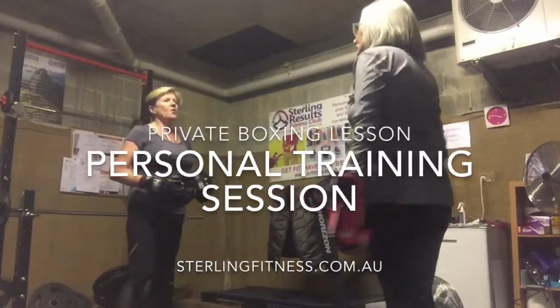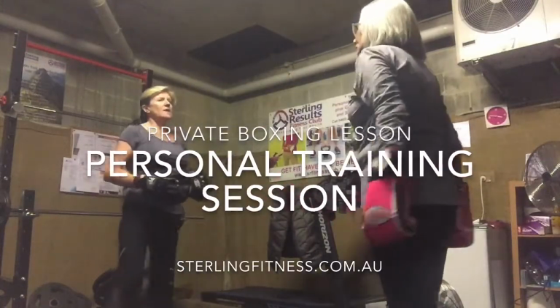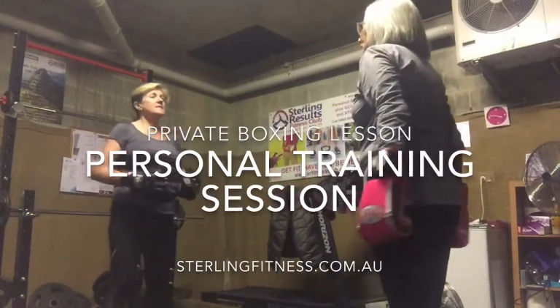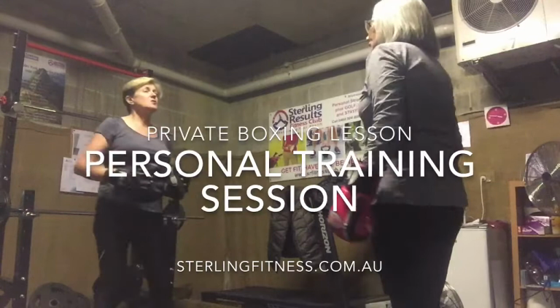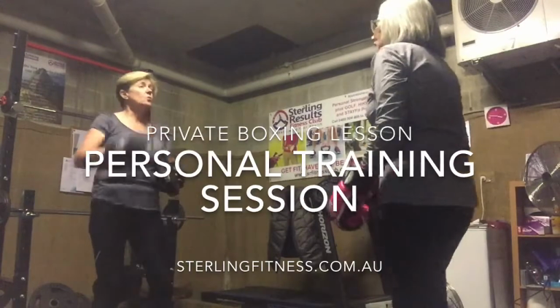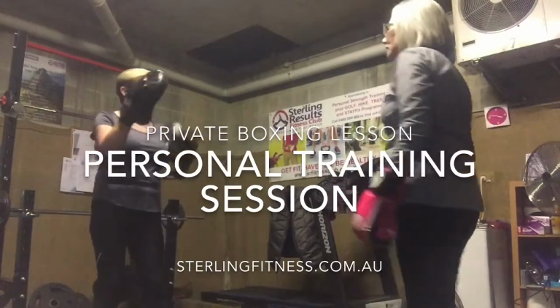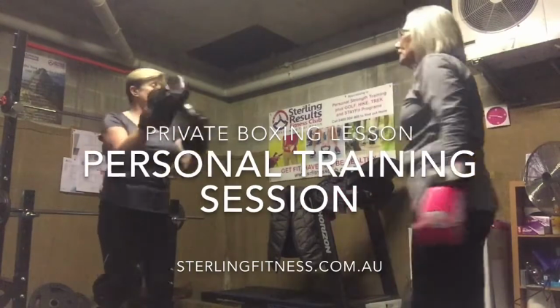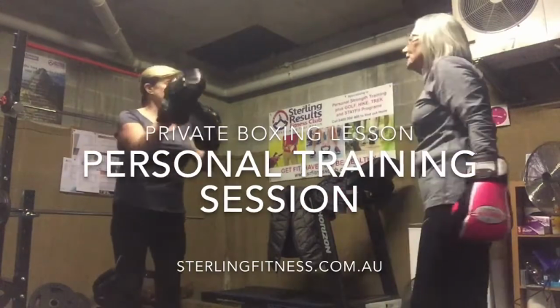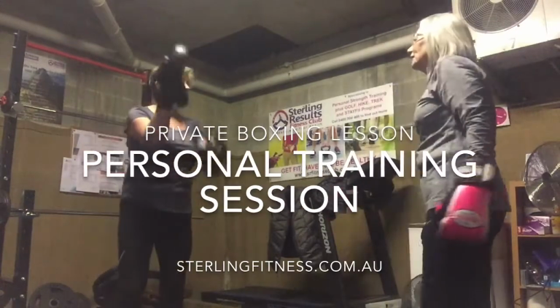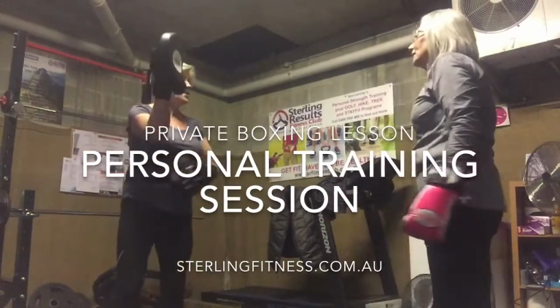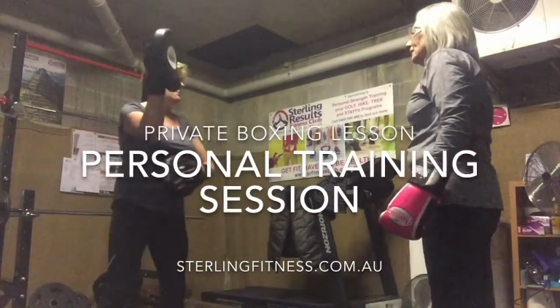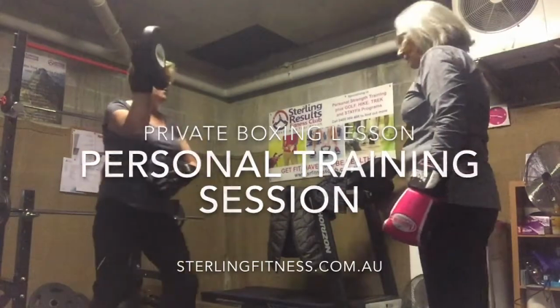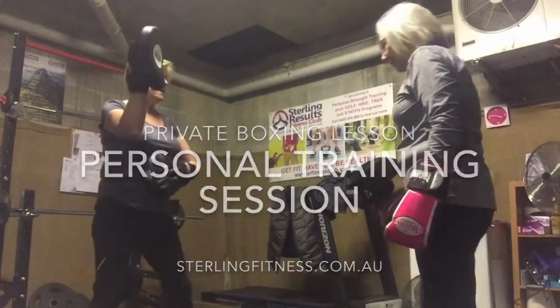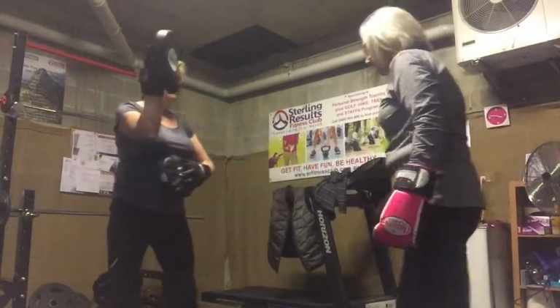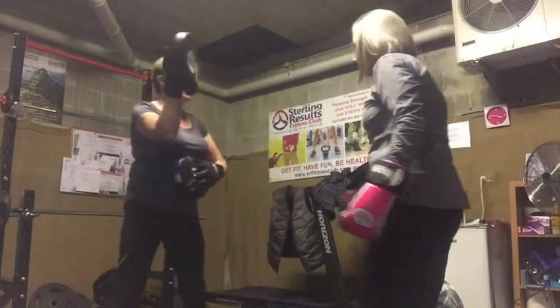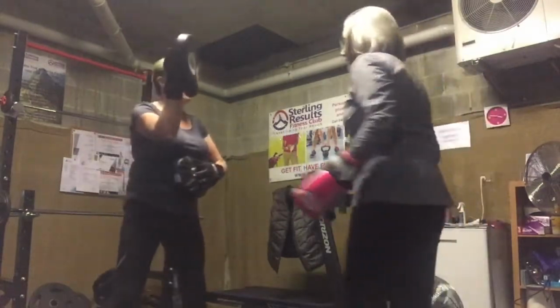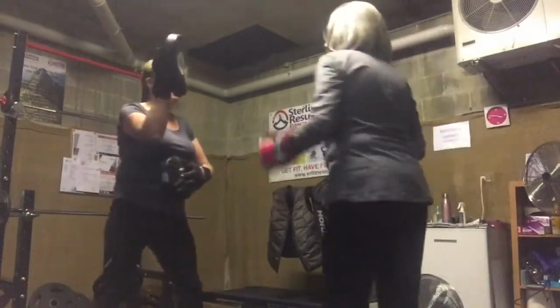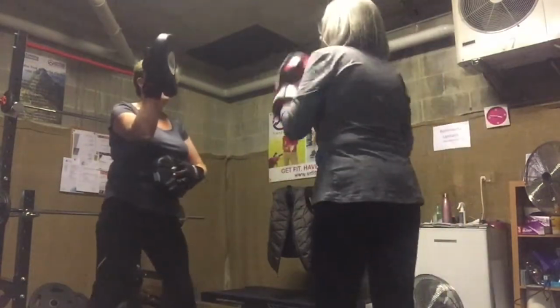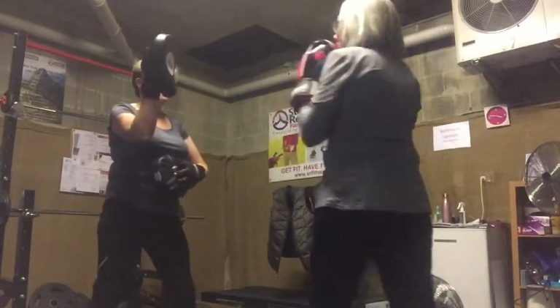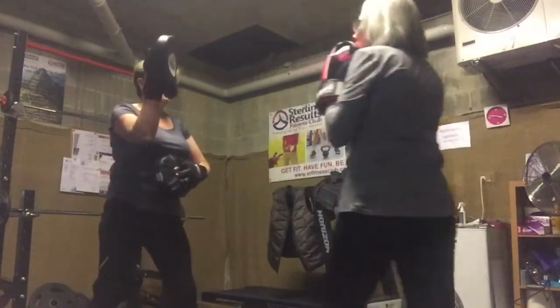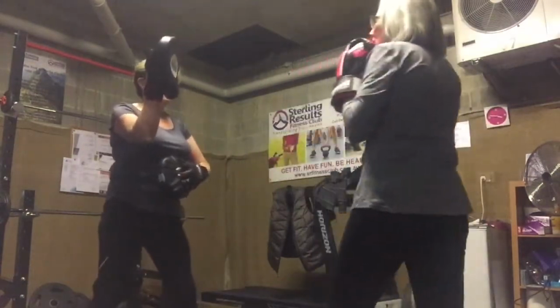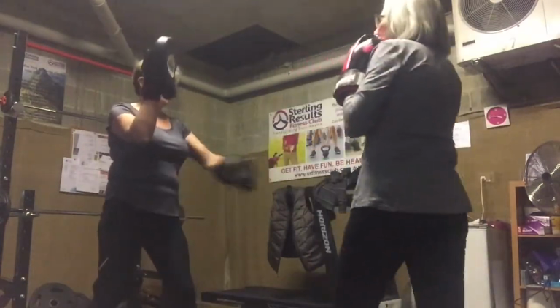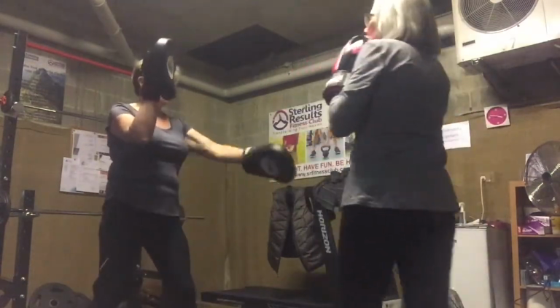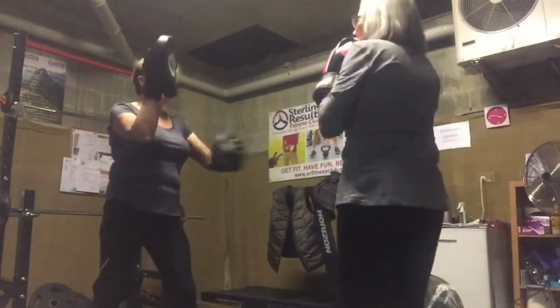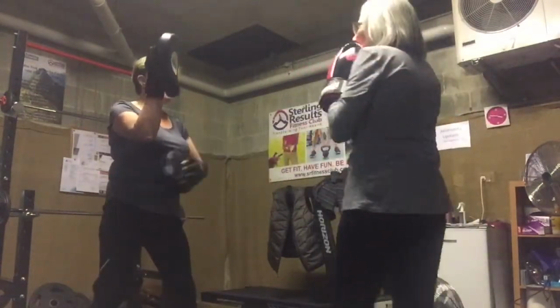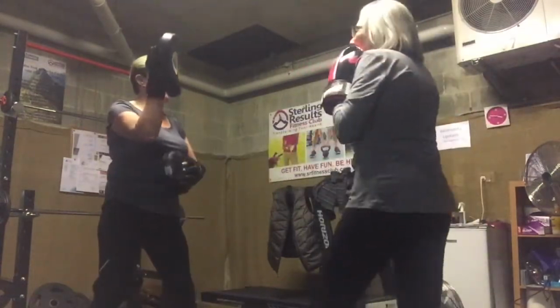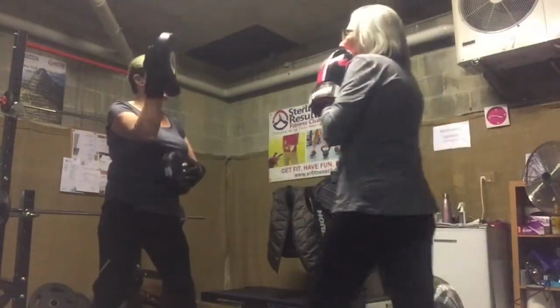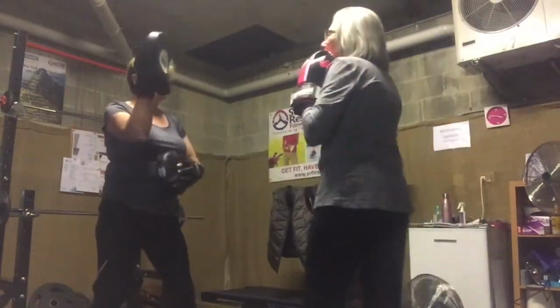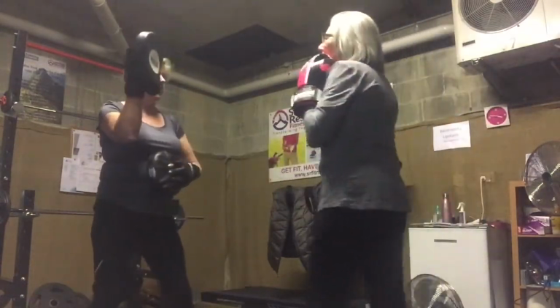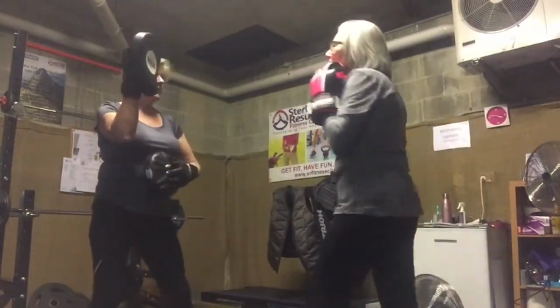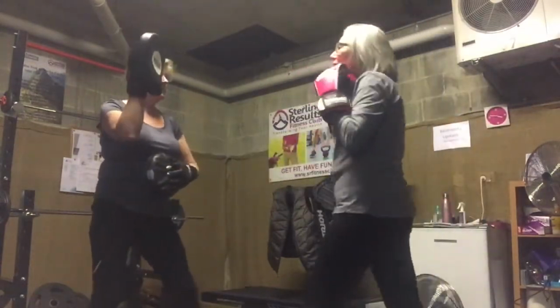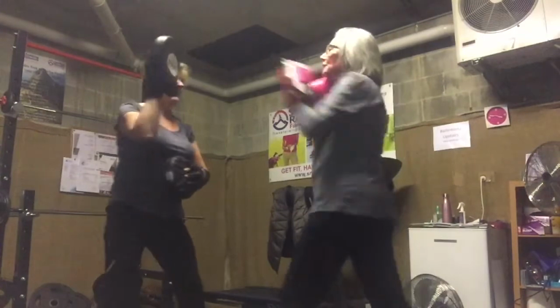Alright, let's do the left hand jab. Straight left hand jab. That's right, straight left hand jab. Go. Left hand.